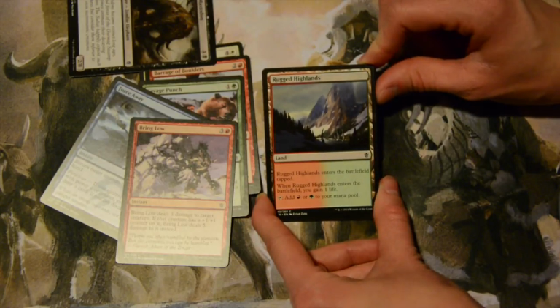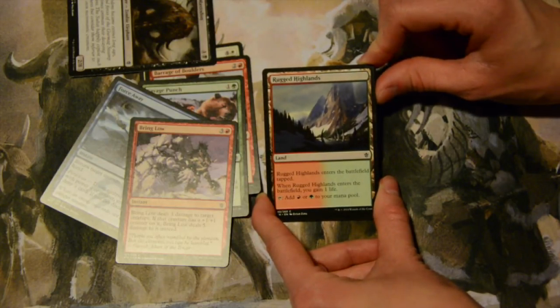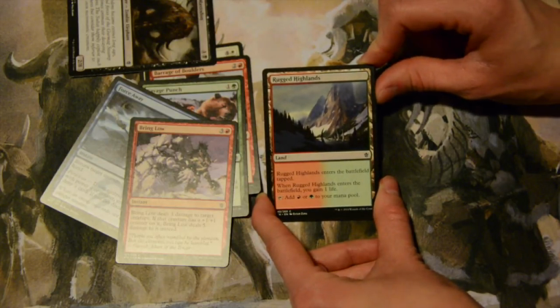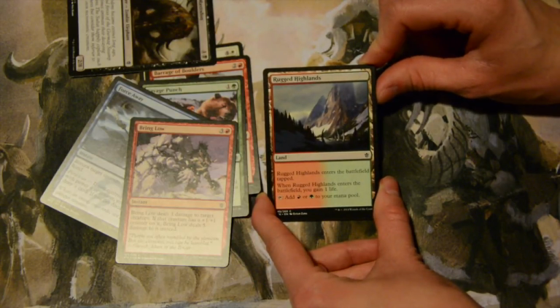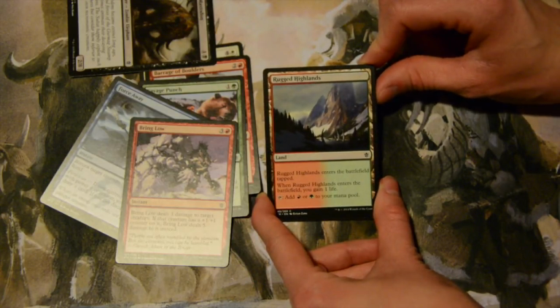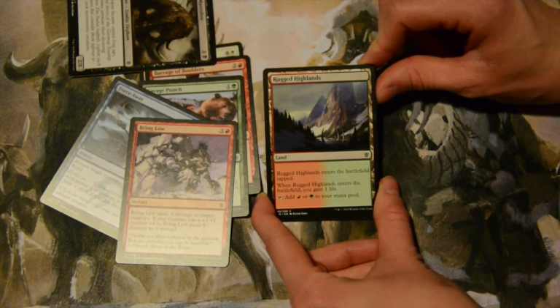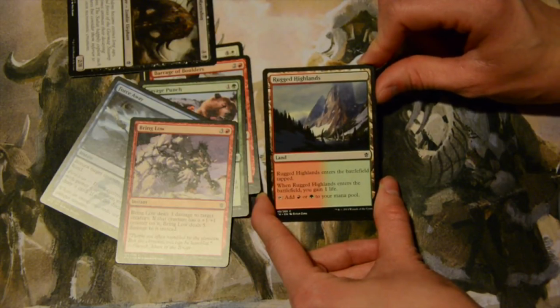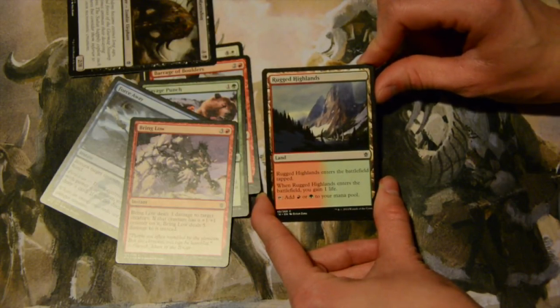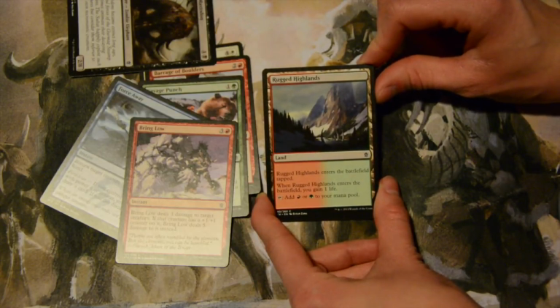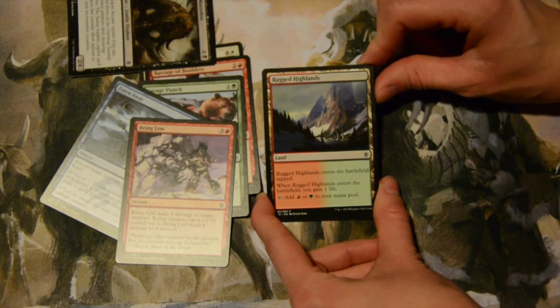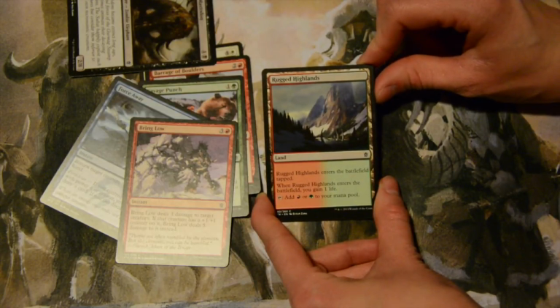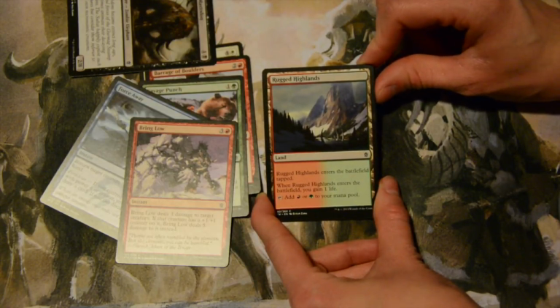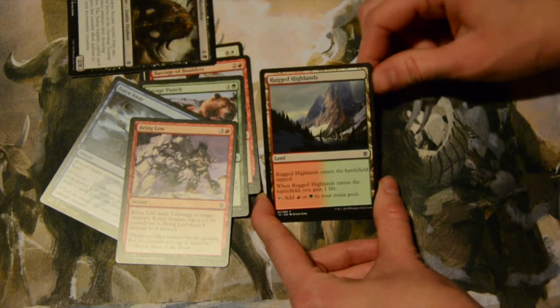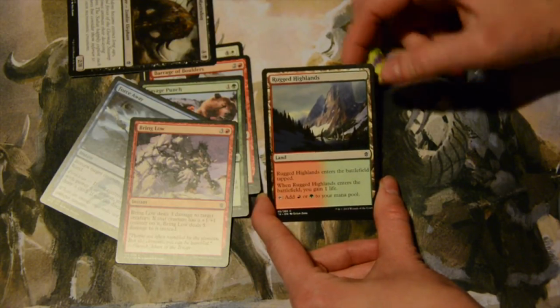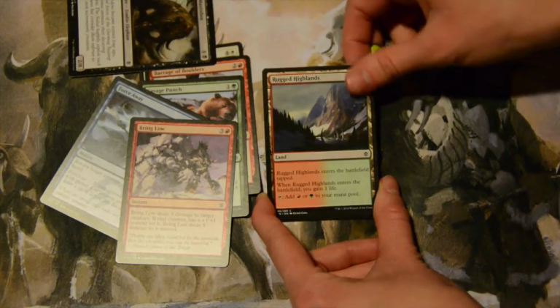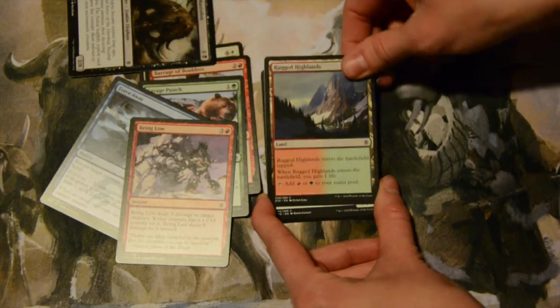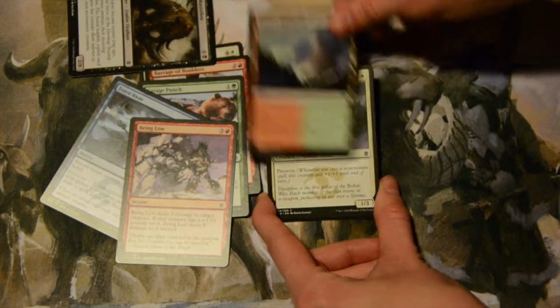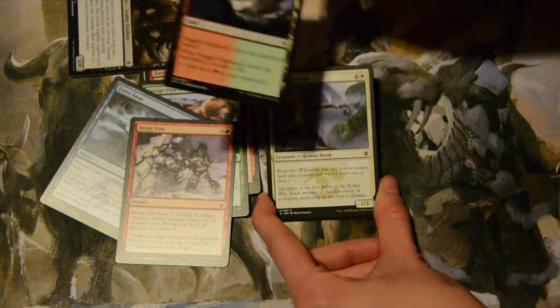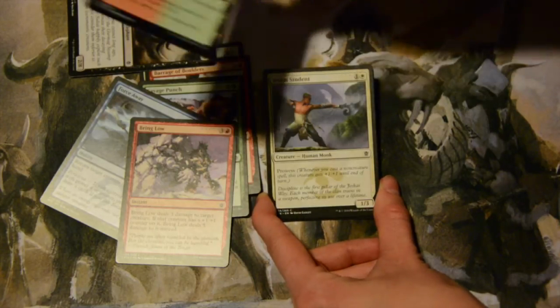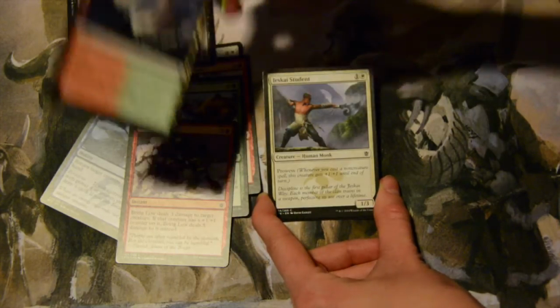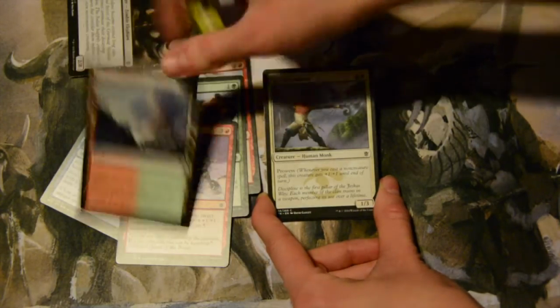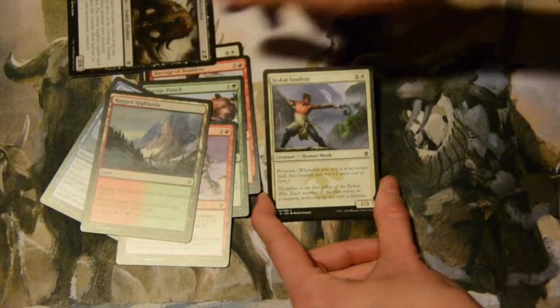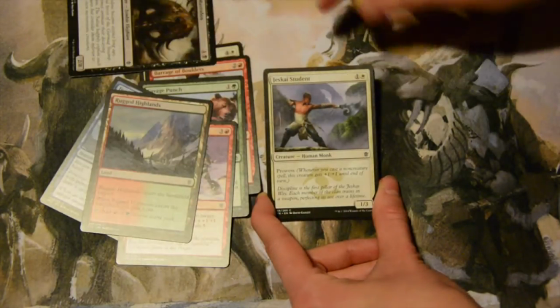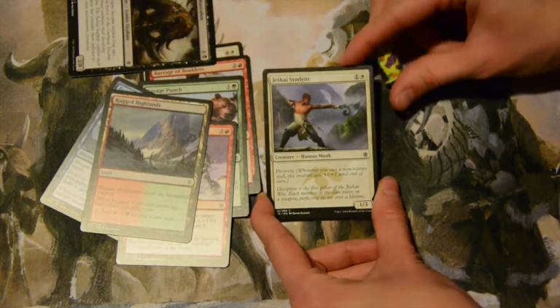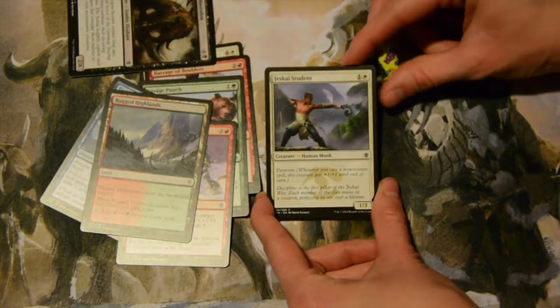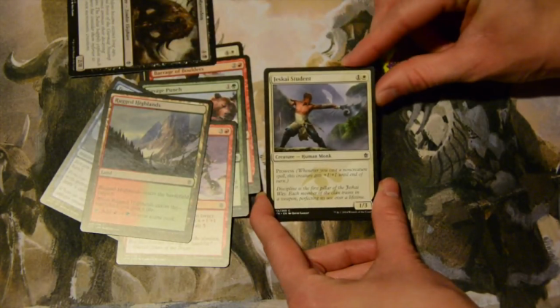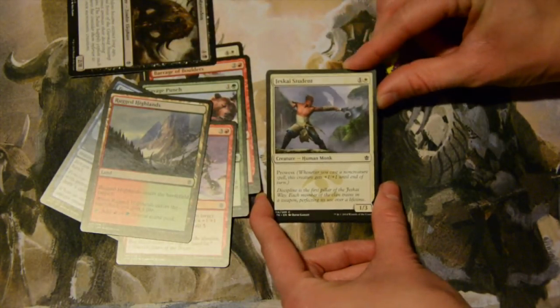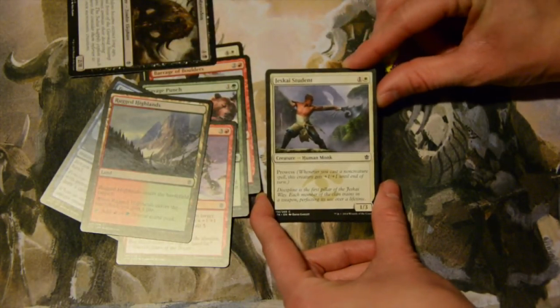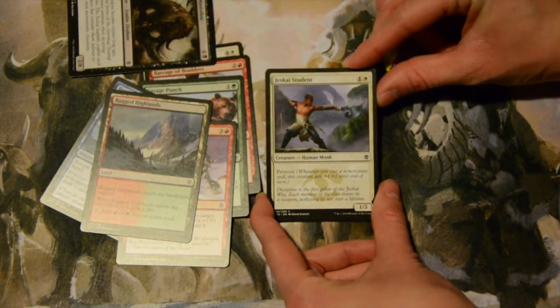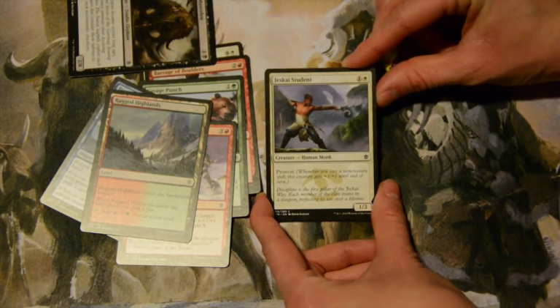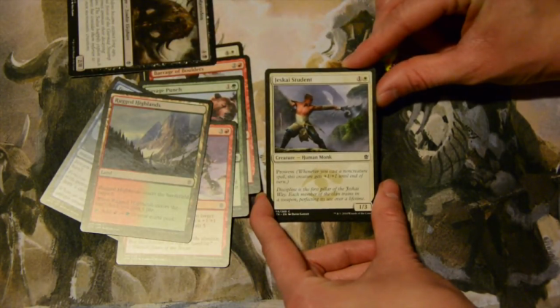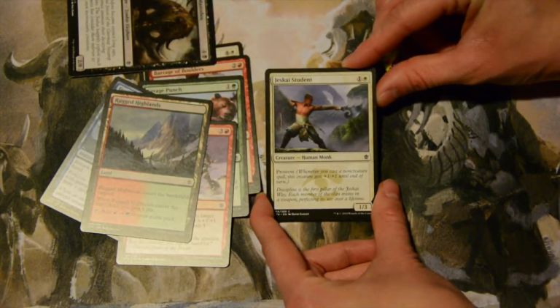Rugged Highlands — enters the battlefield tapped, gain a life, and taps for red or green.